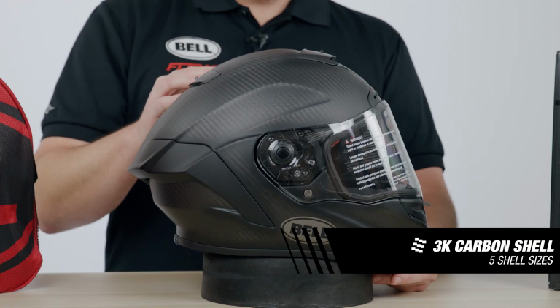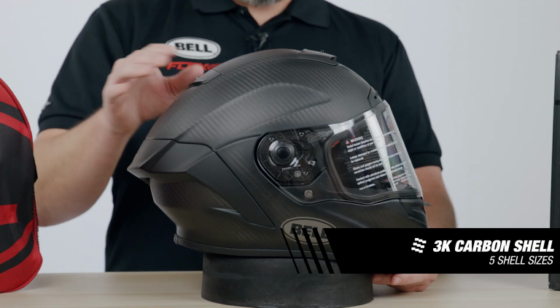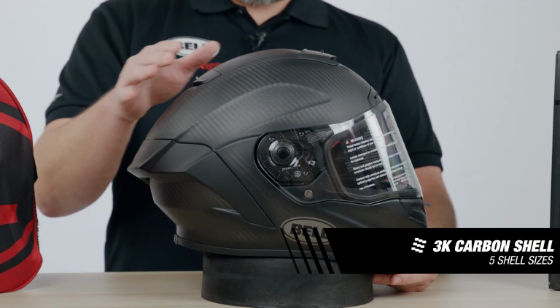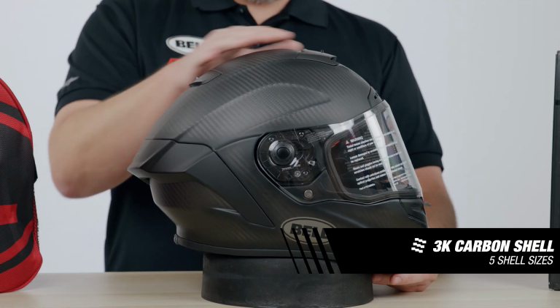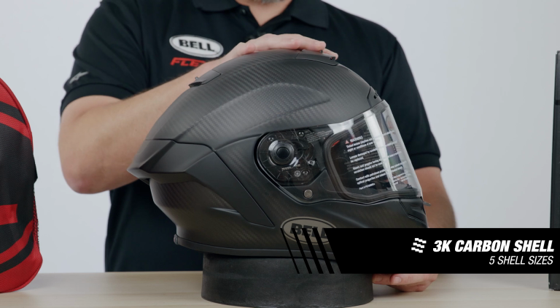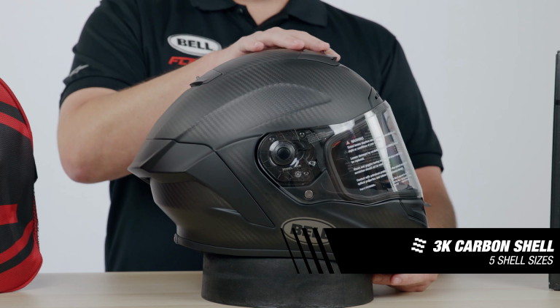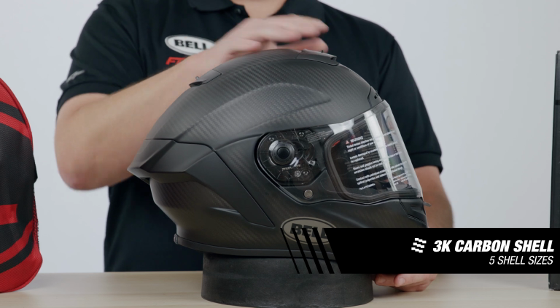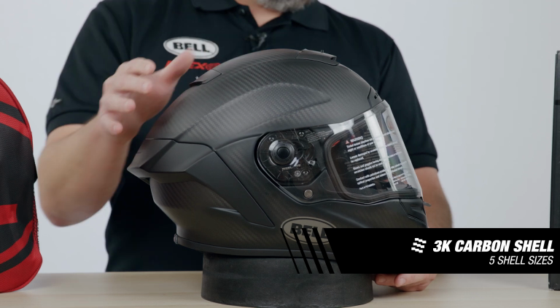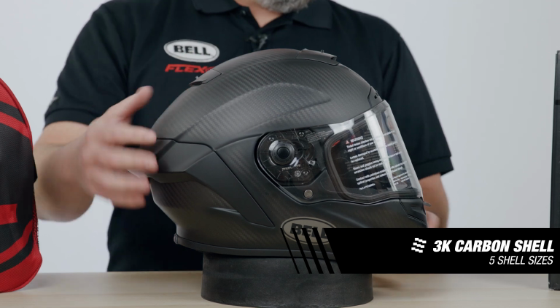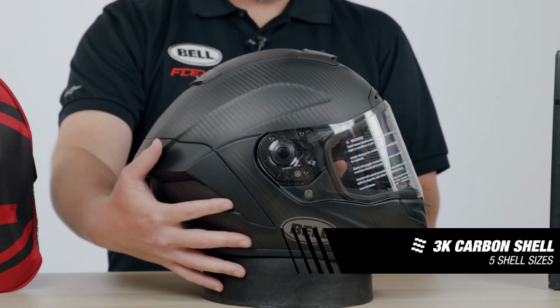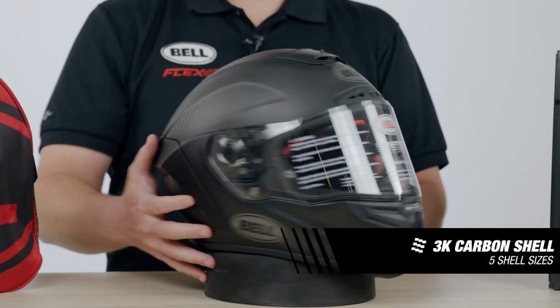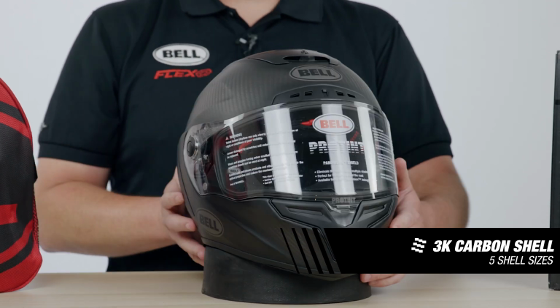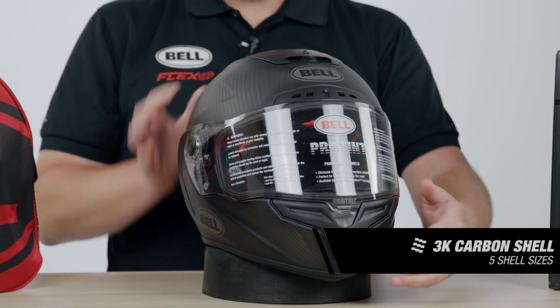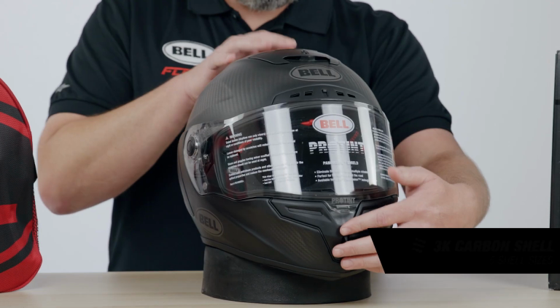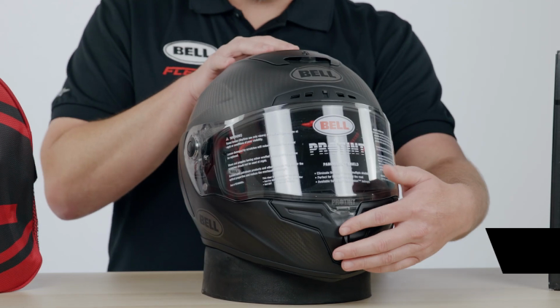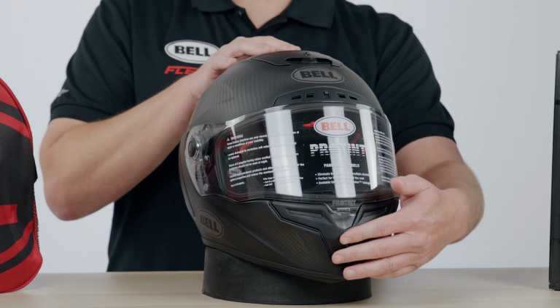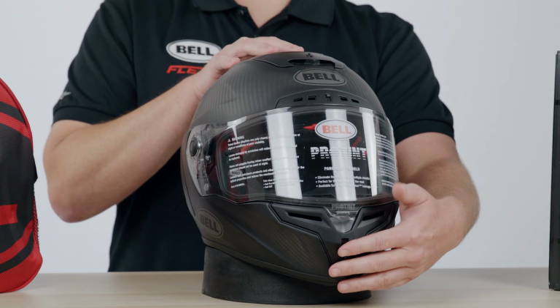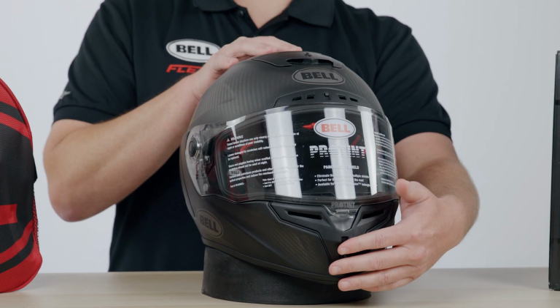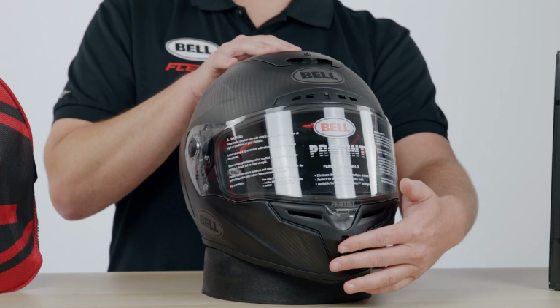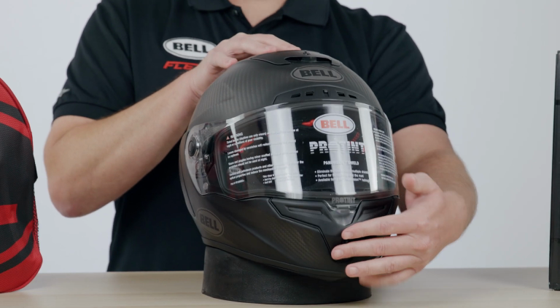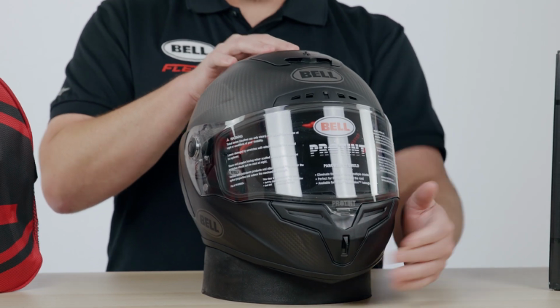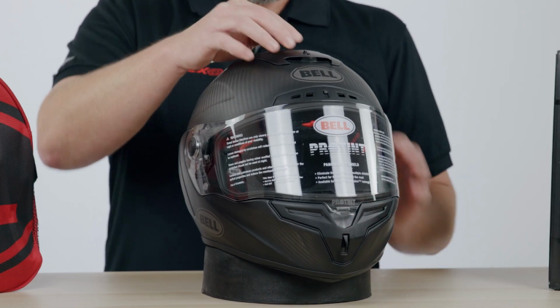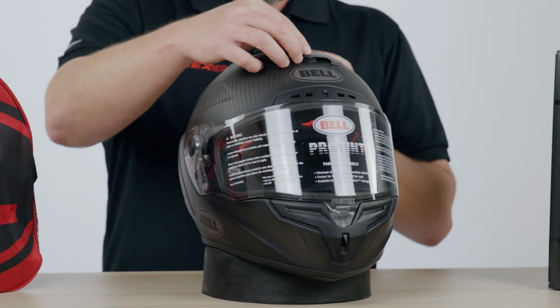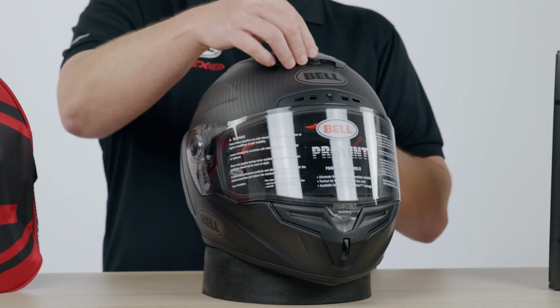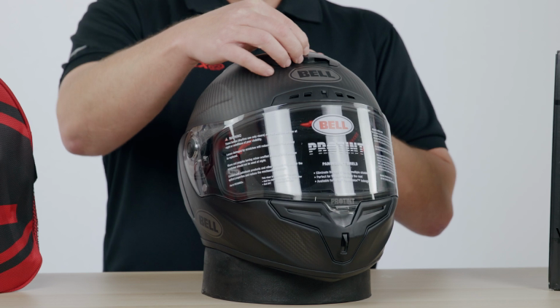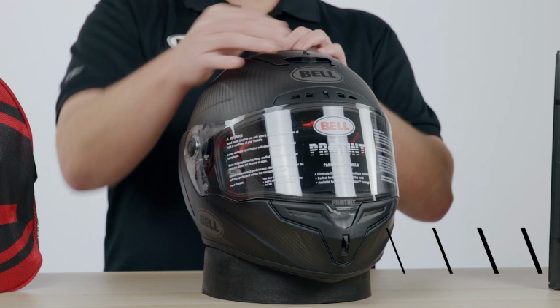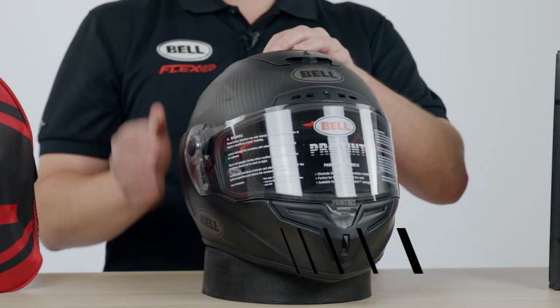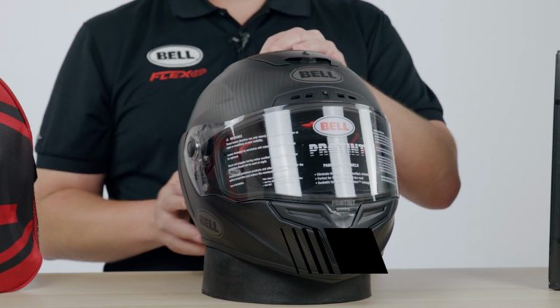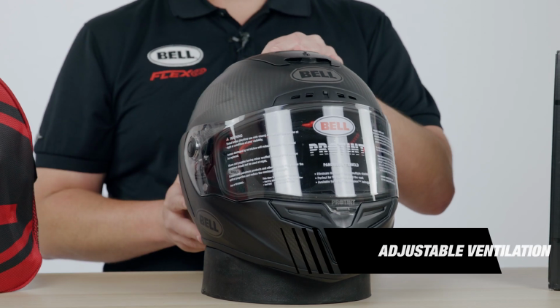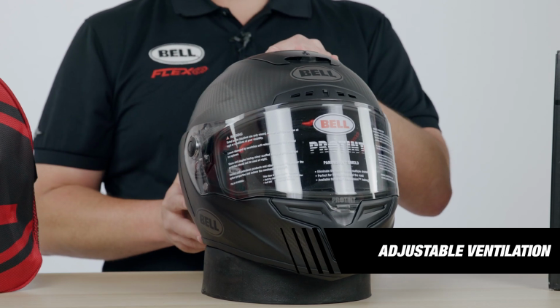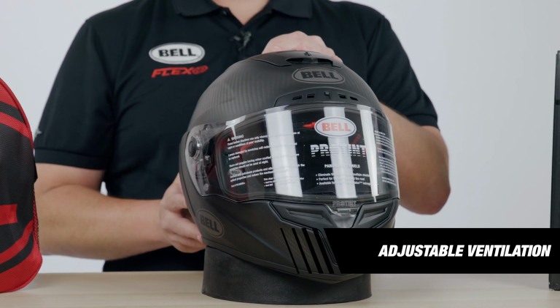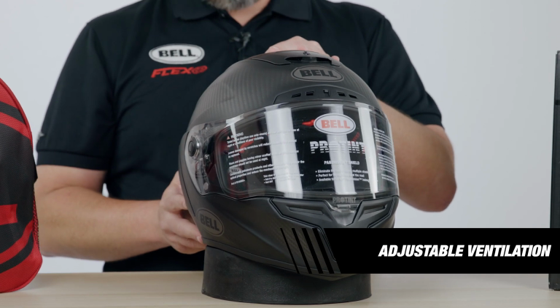We've got fully adjustable vents all the way across from the front to the back. You've got a nice chin bar vent here, one on the top and one on the rear.